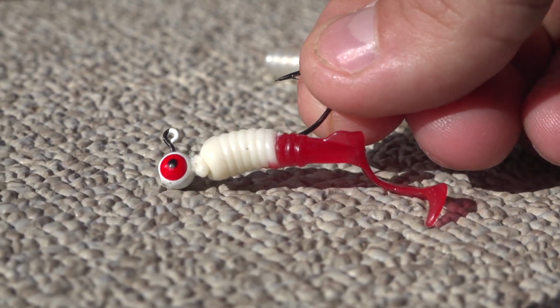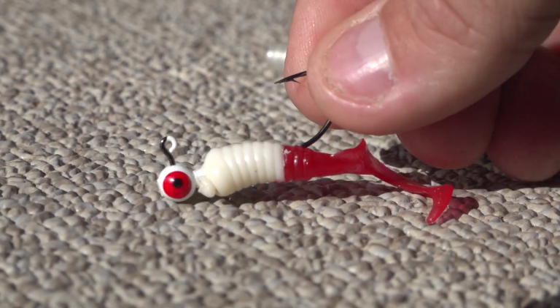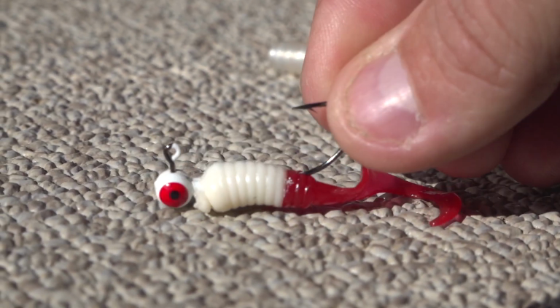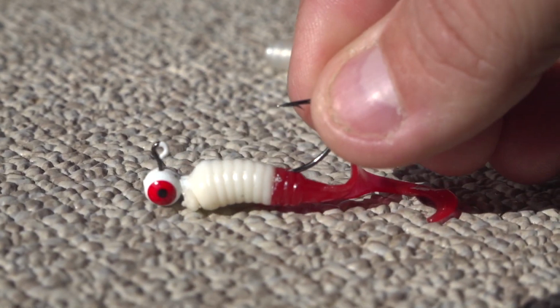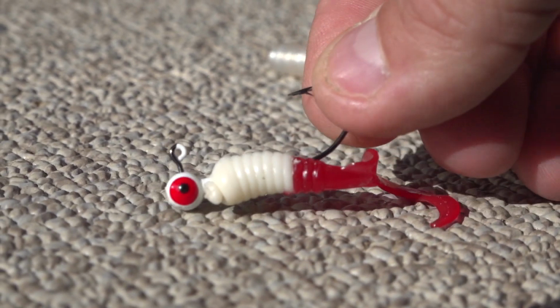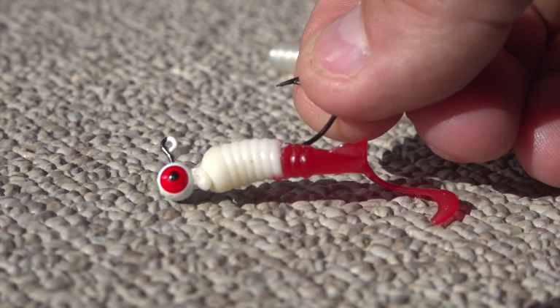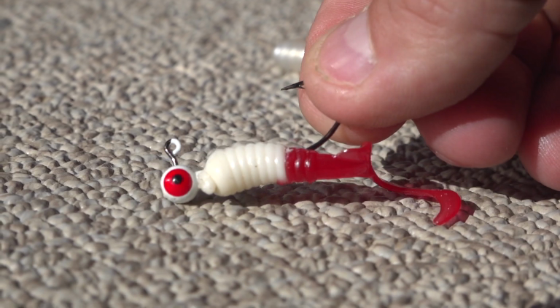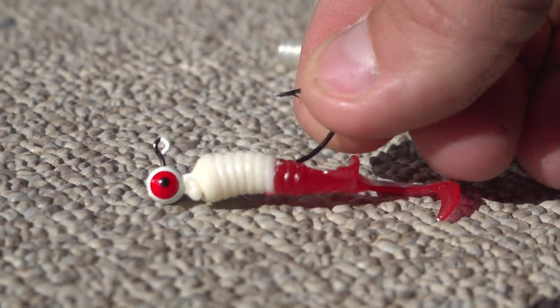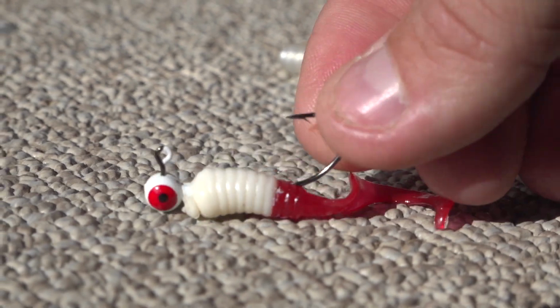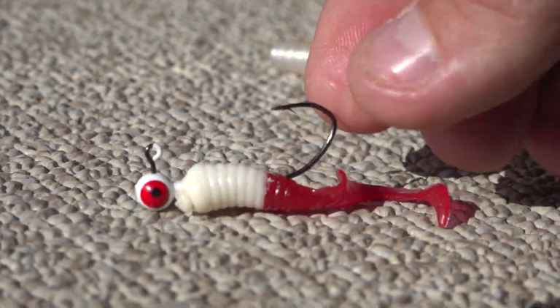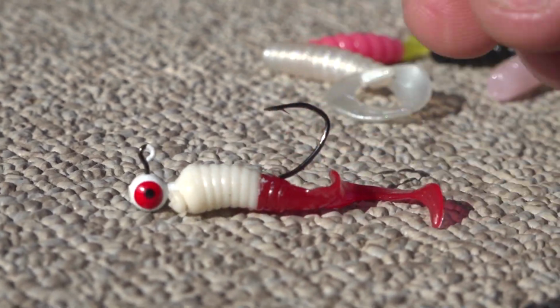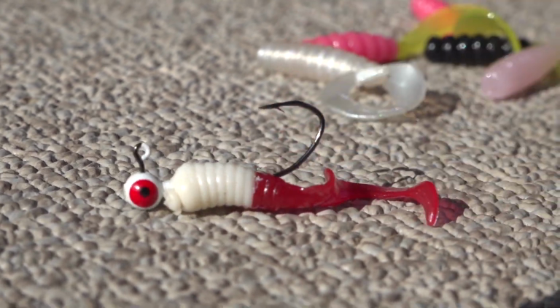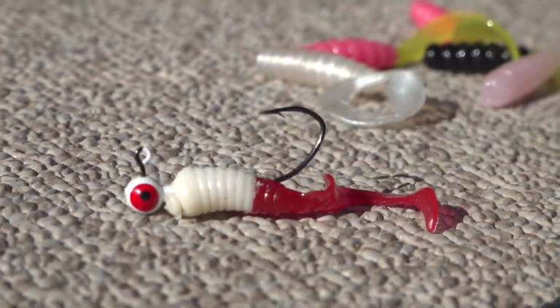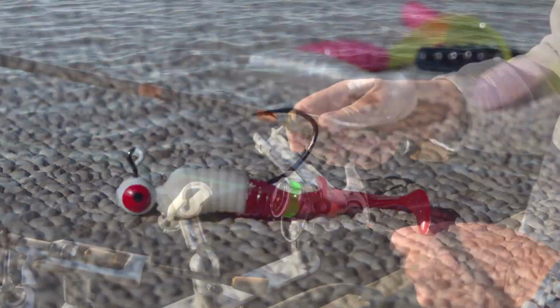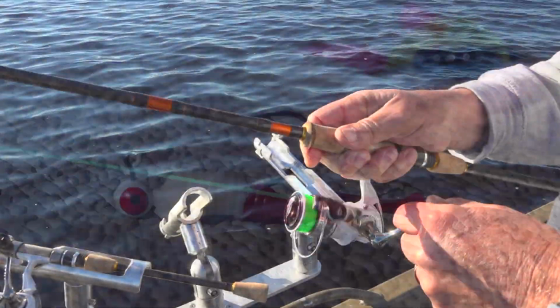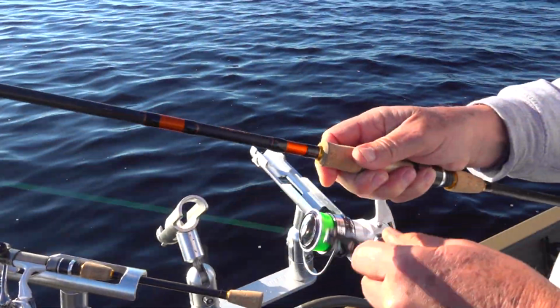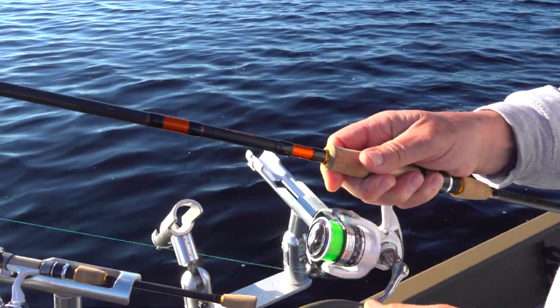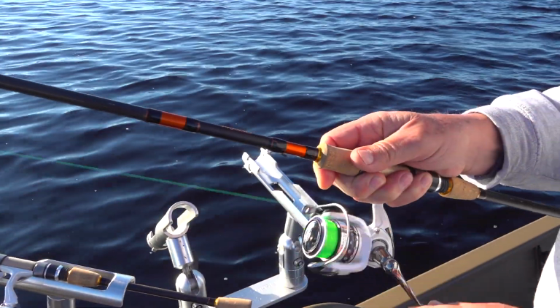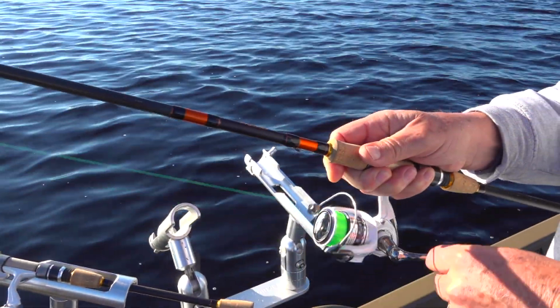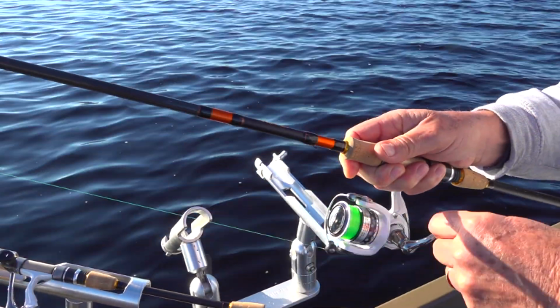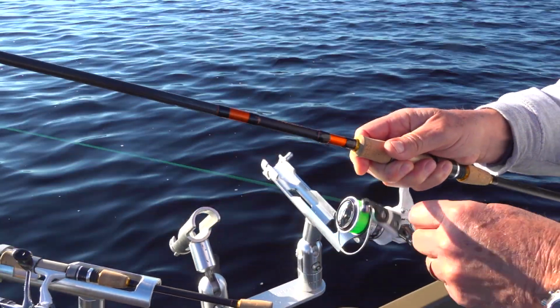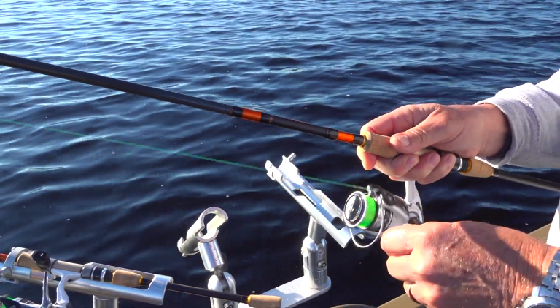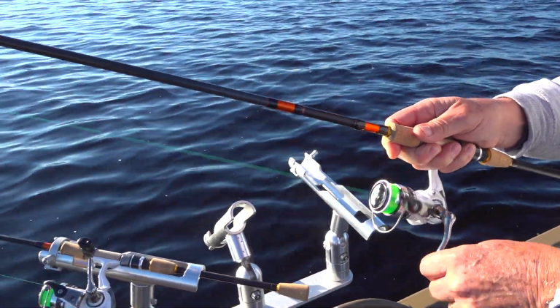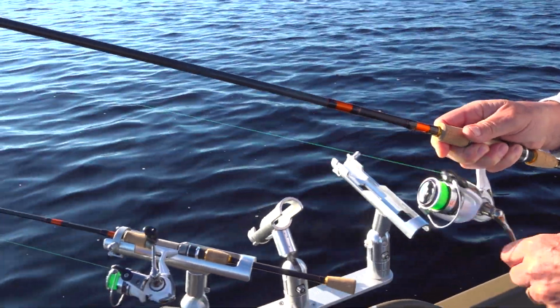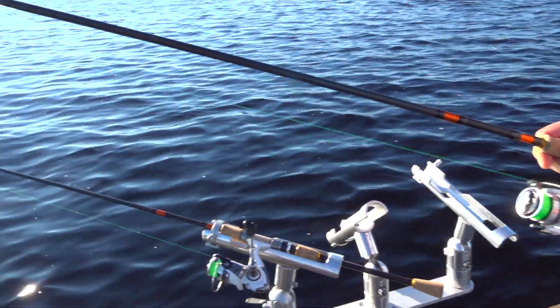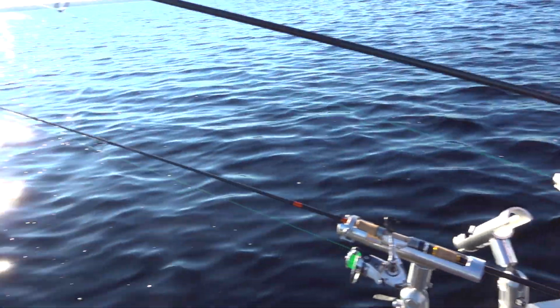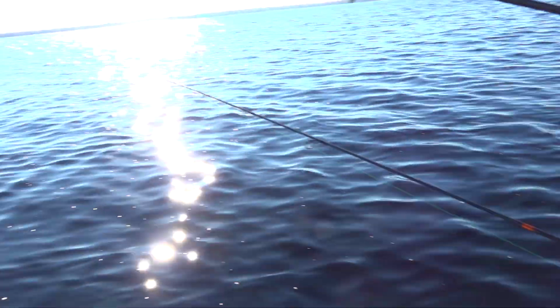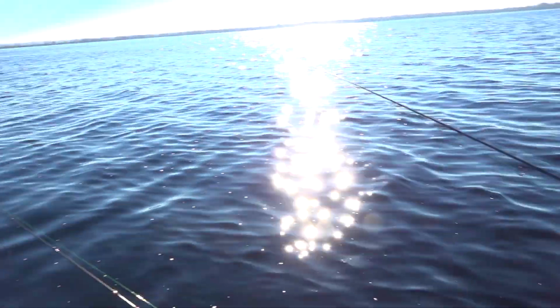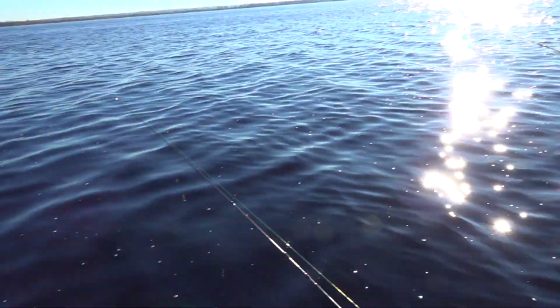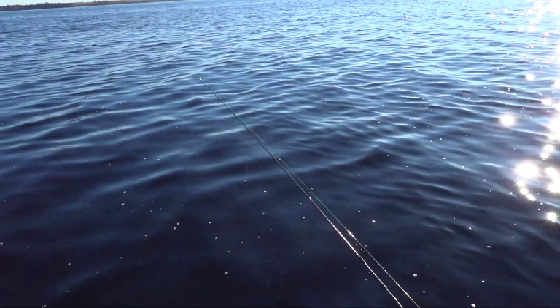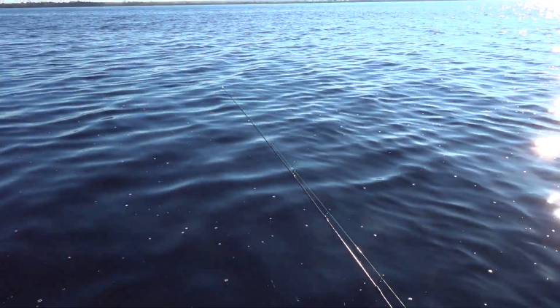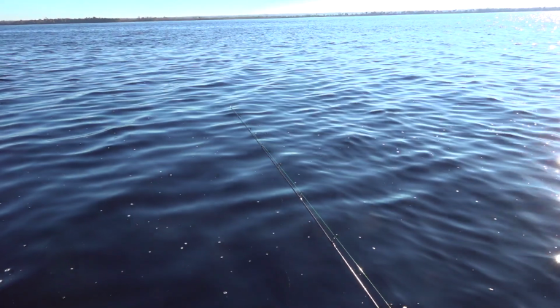In the Laser Sharp series, they are literally super, super sharp. So you don't have to worry about sticking these fish — they're going to stay stuck.